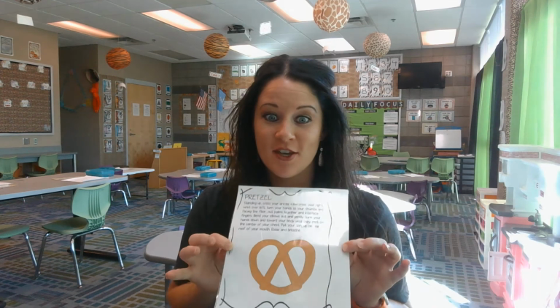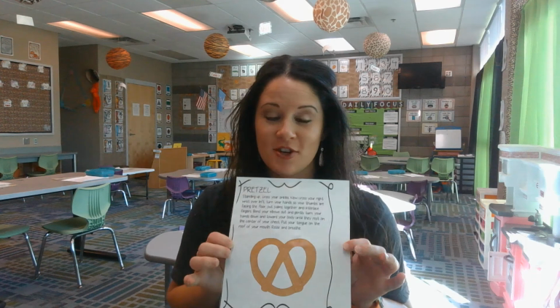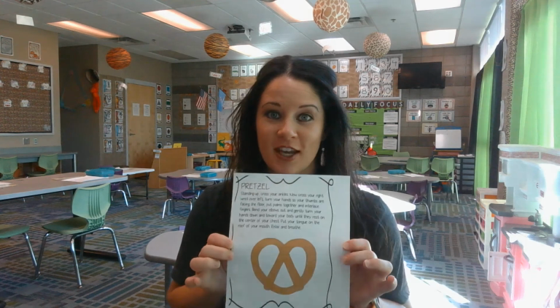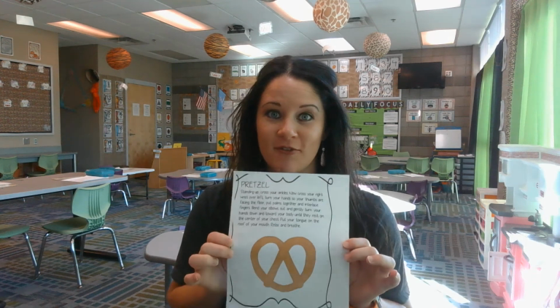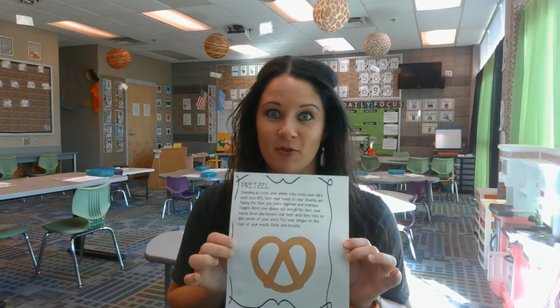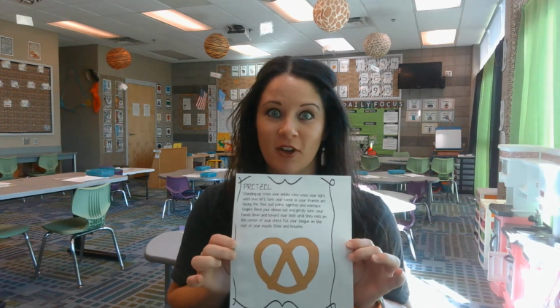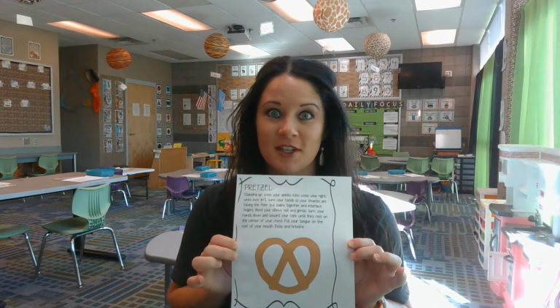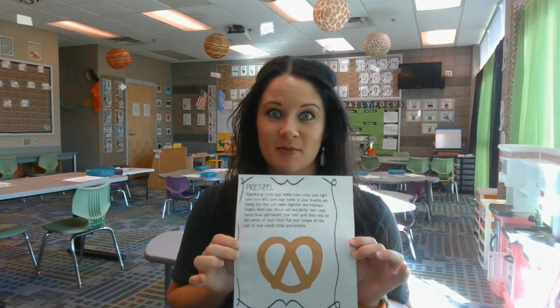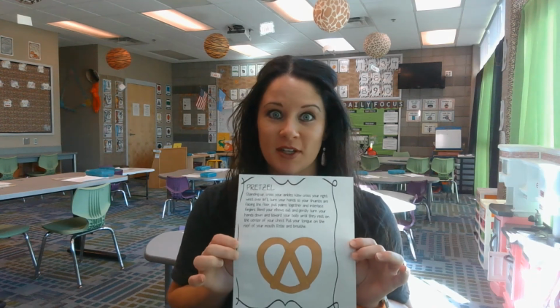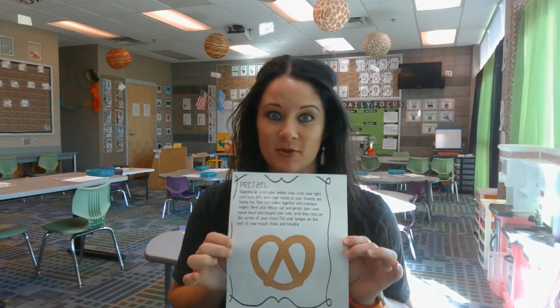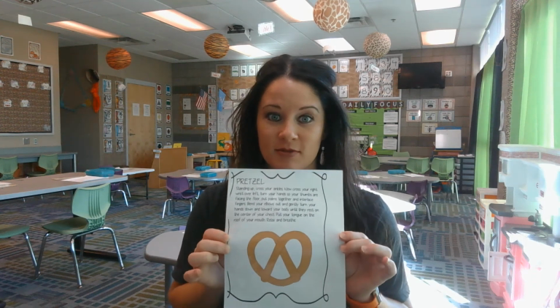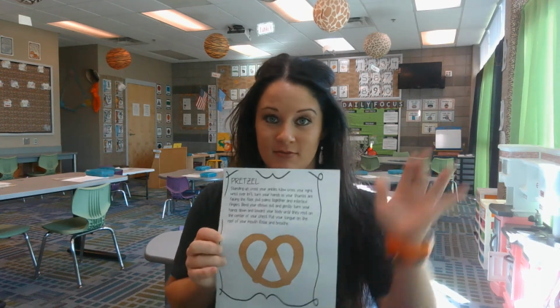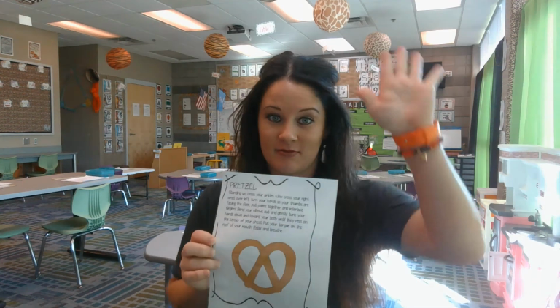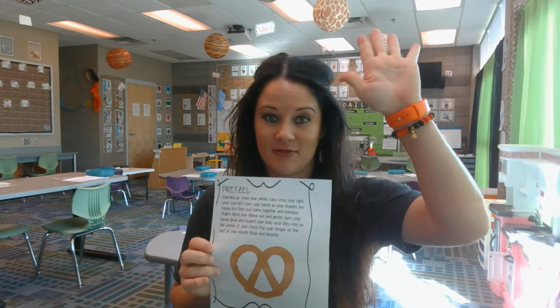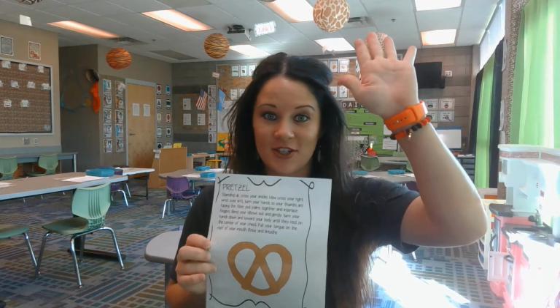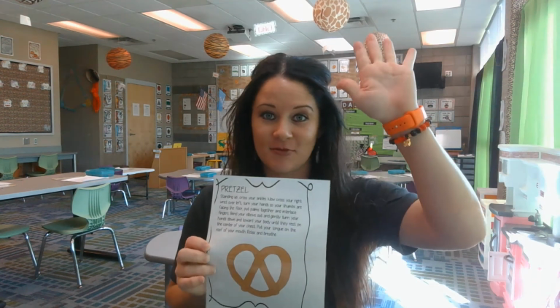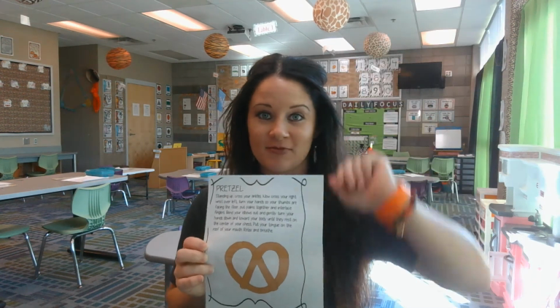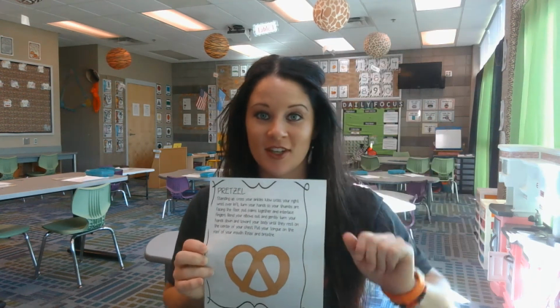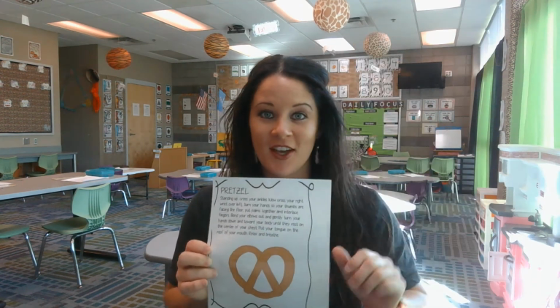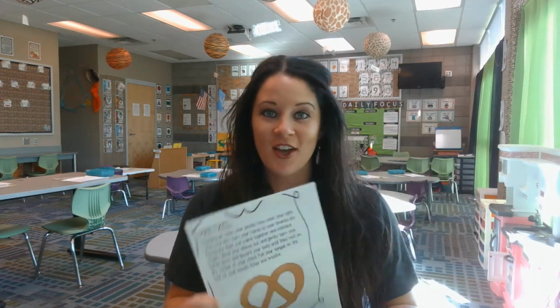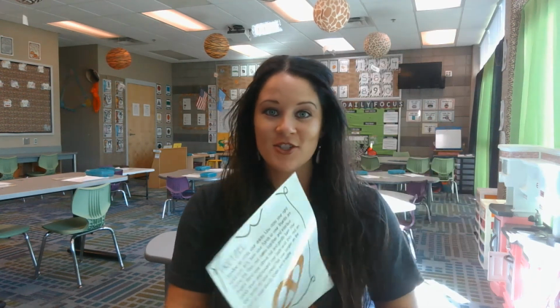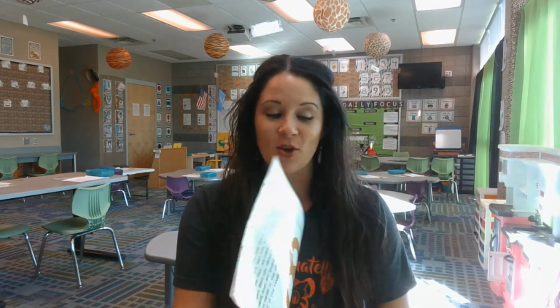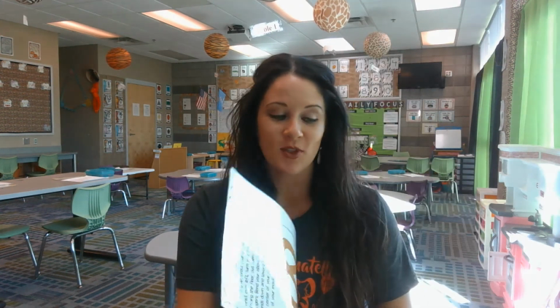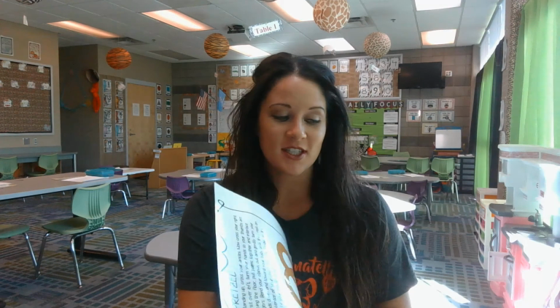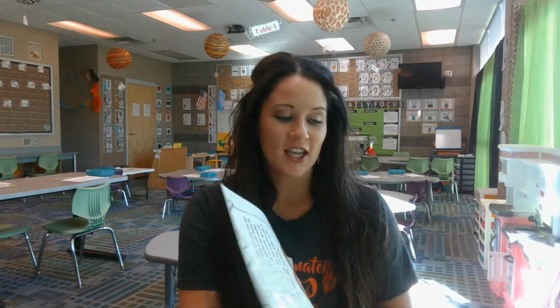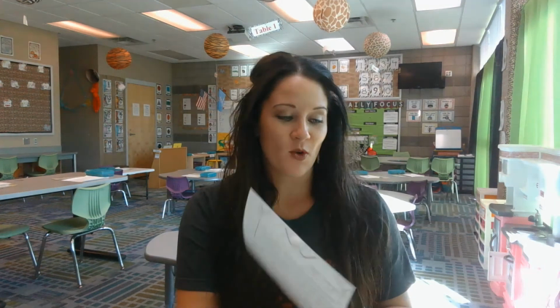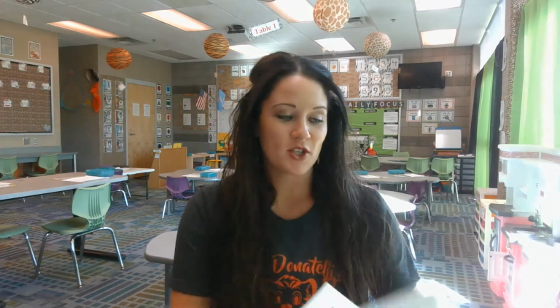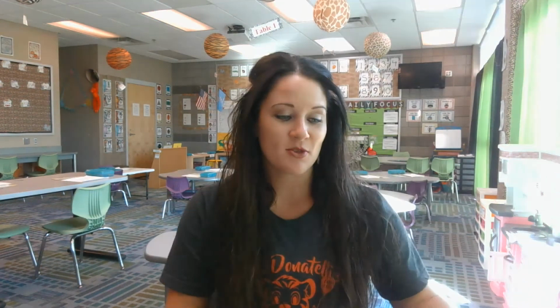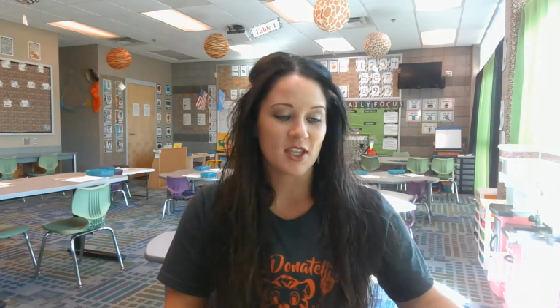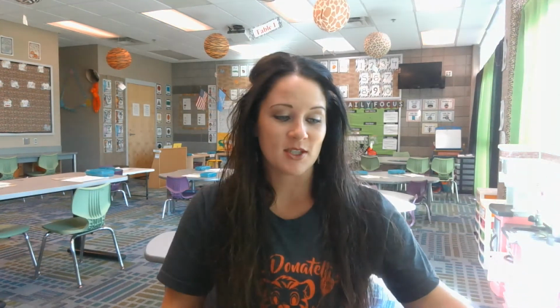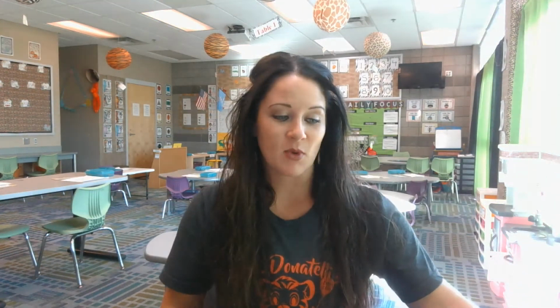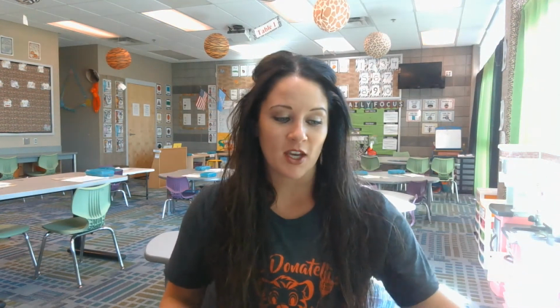Raise your hand if you love to eat pretzels. I do. So this is how we do this one.